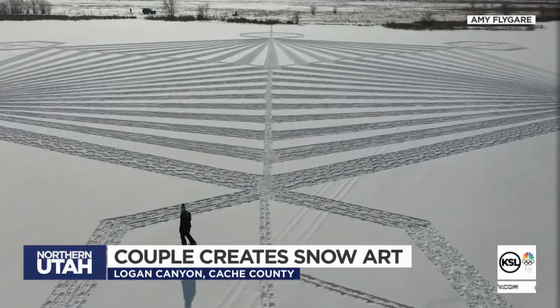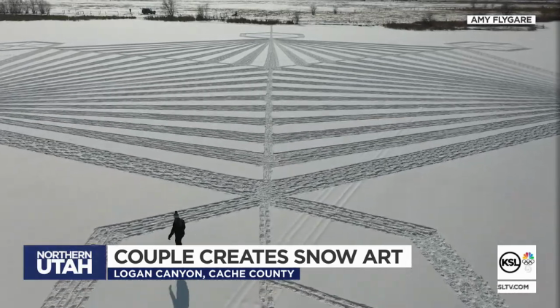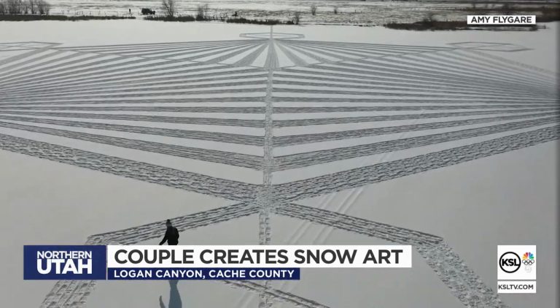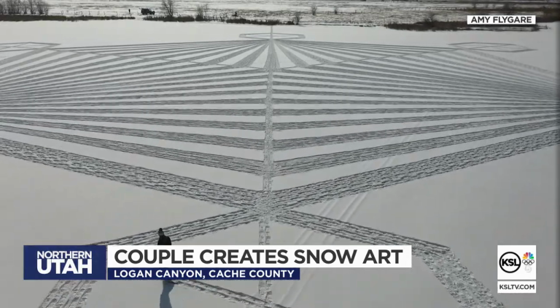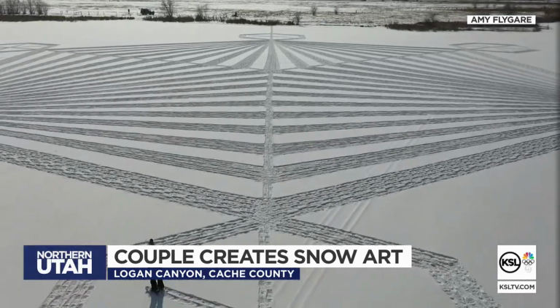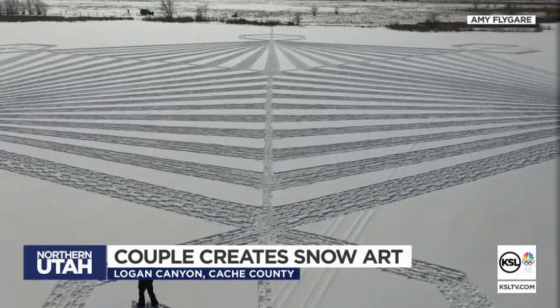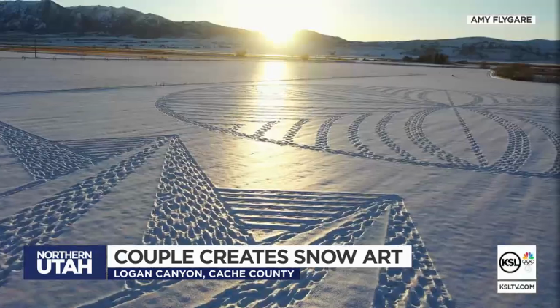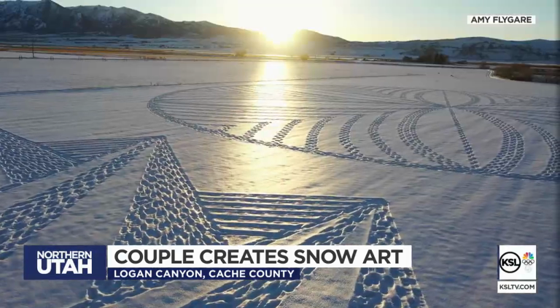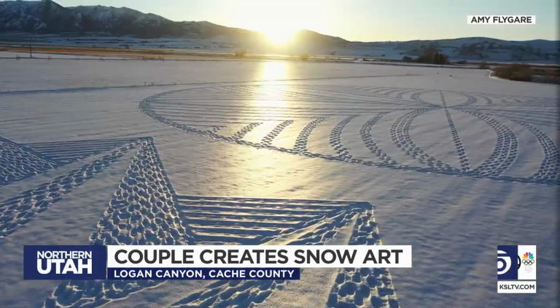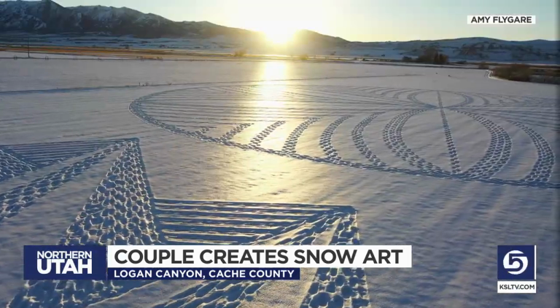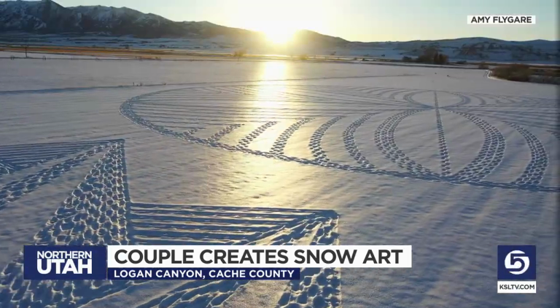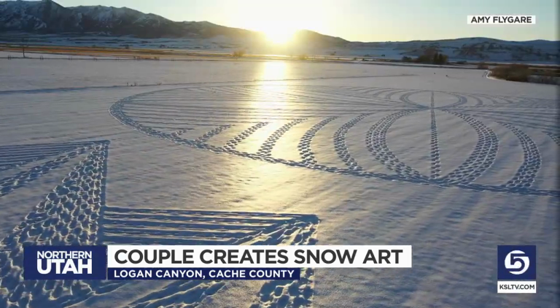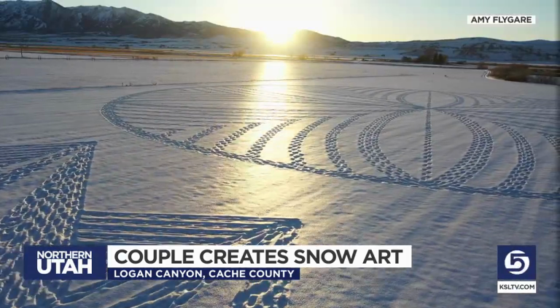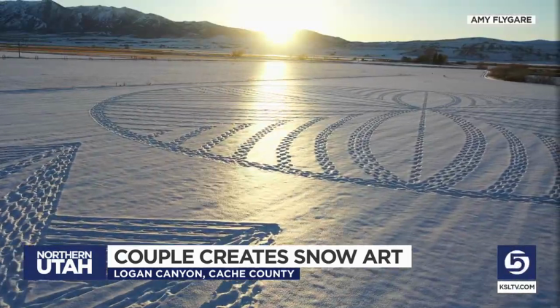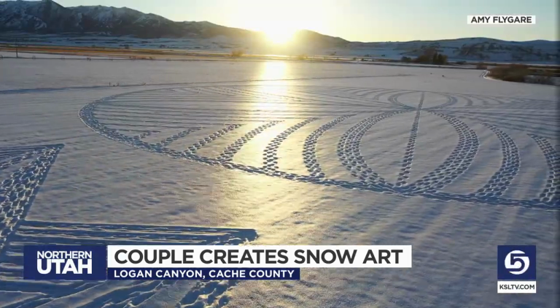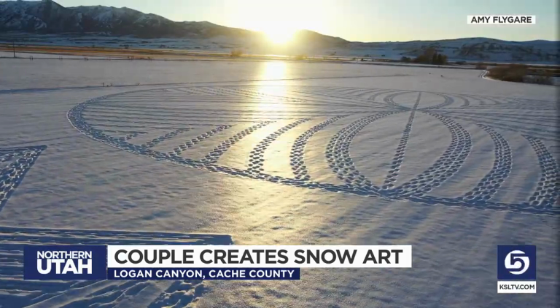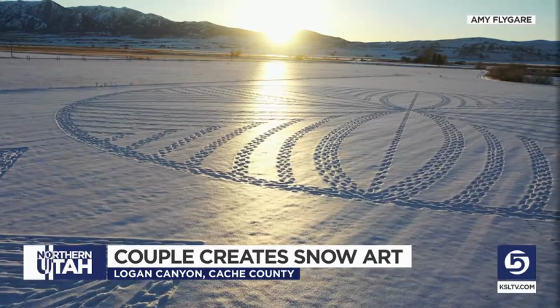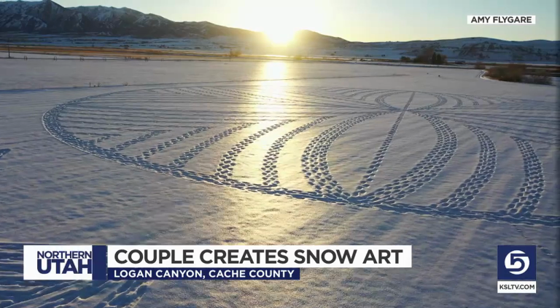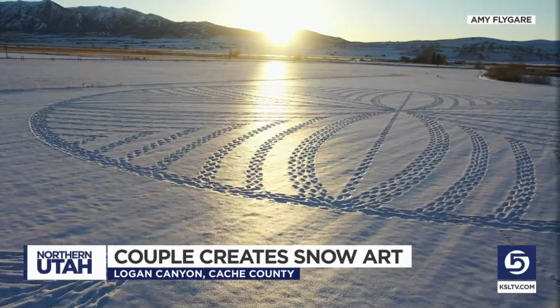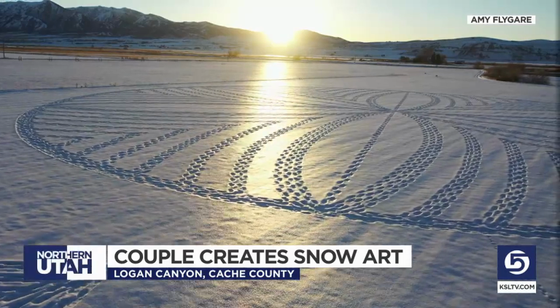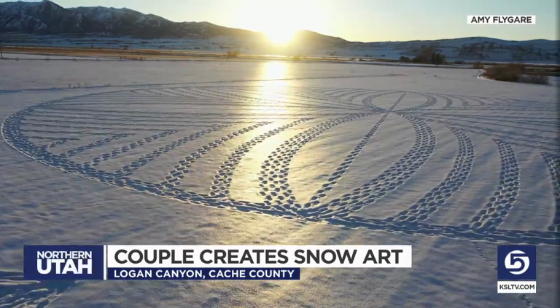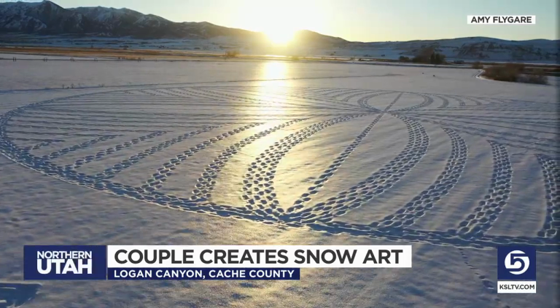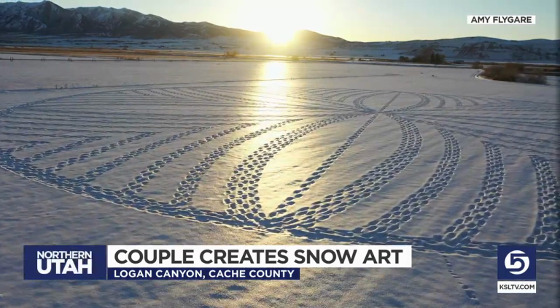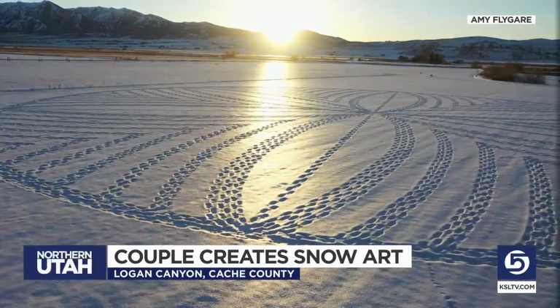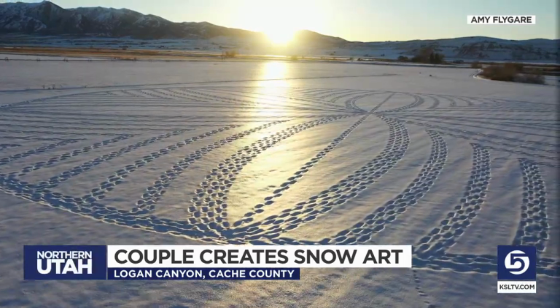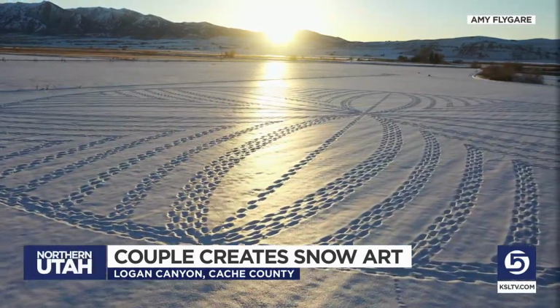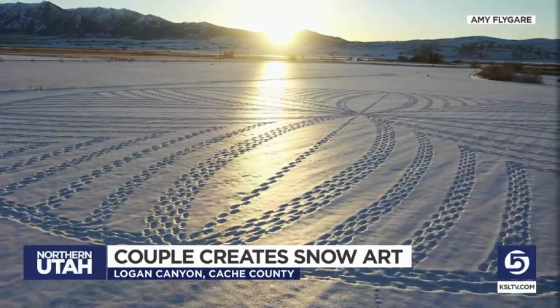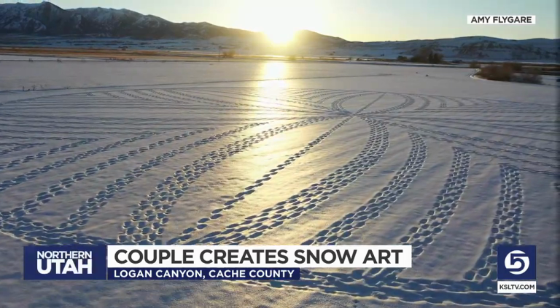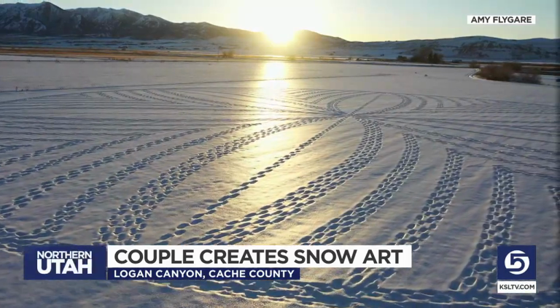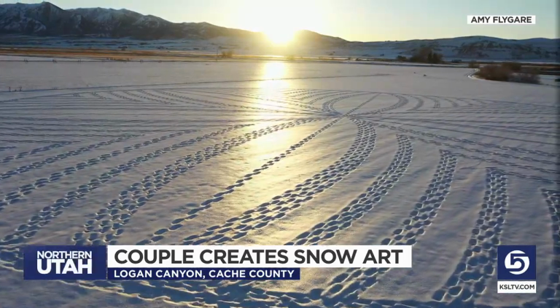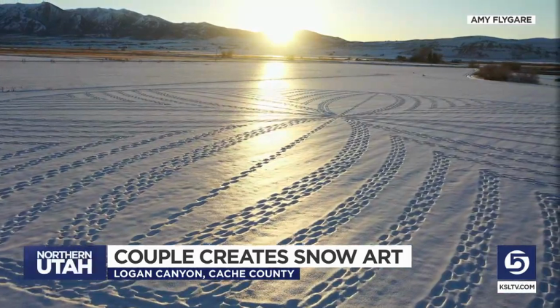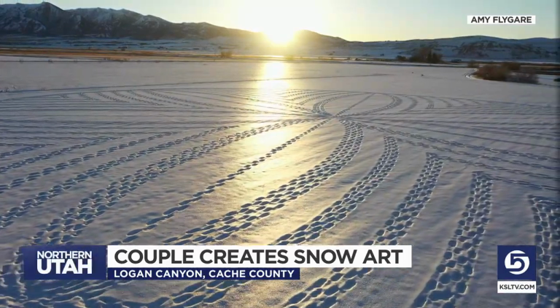We'd see airplanes flying by and they'd start circling around, so I guess a few people saw it. So they tried for a wider audience.